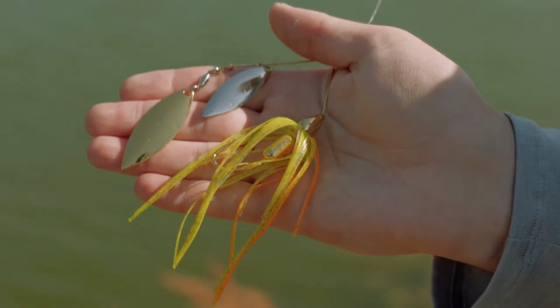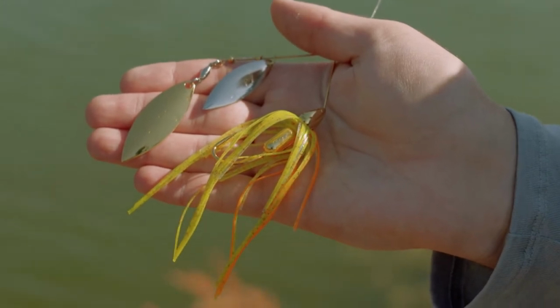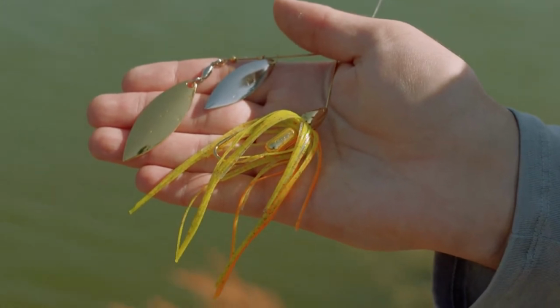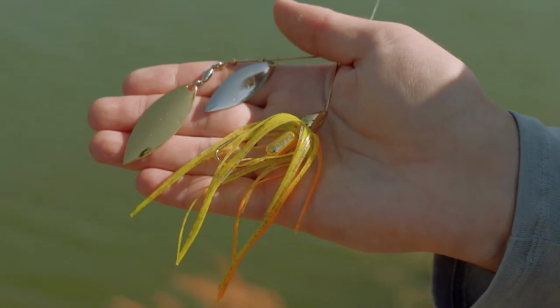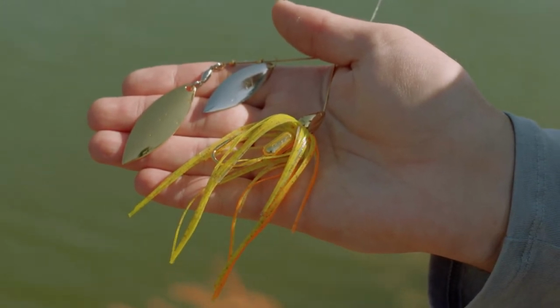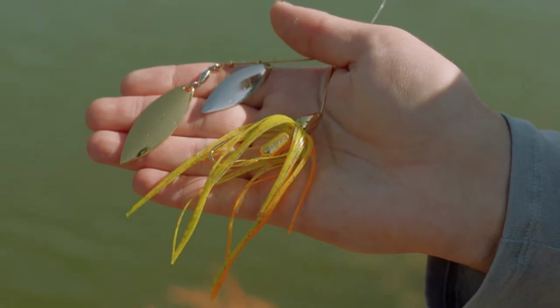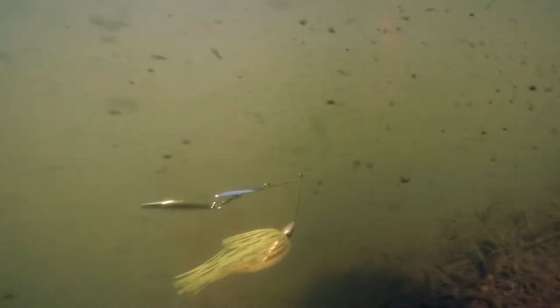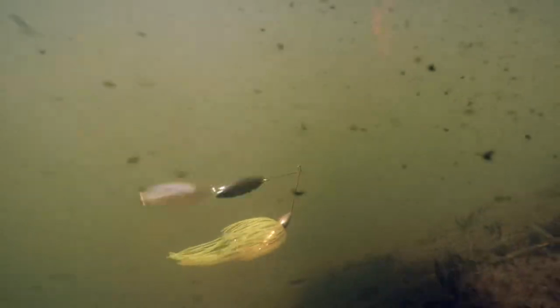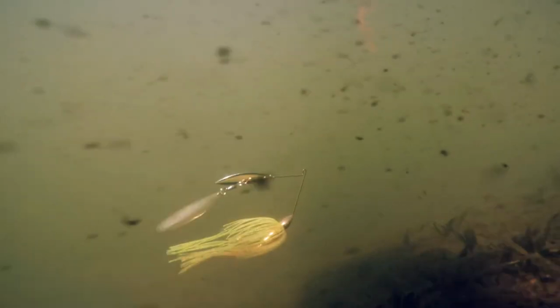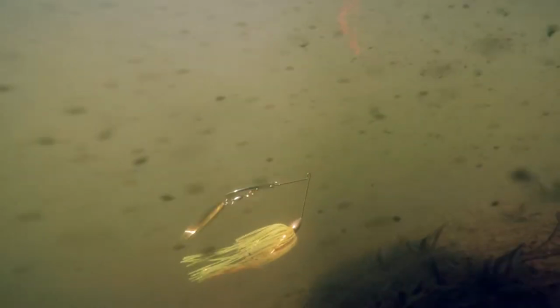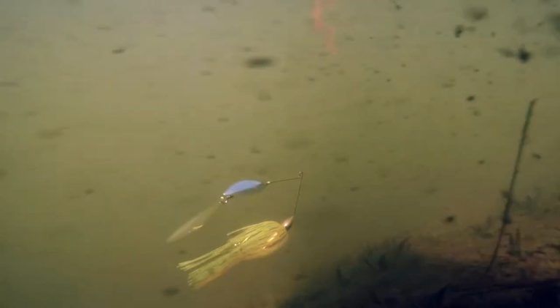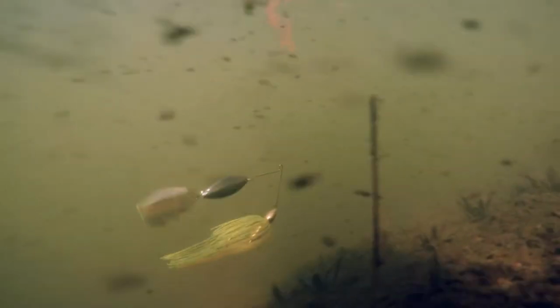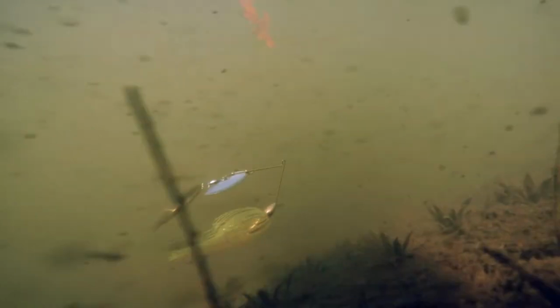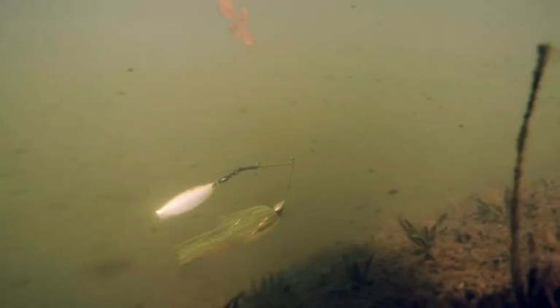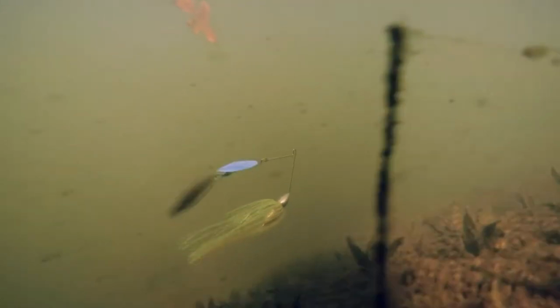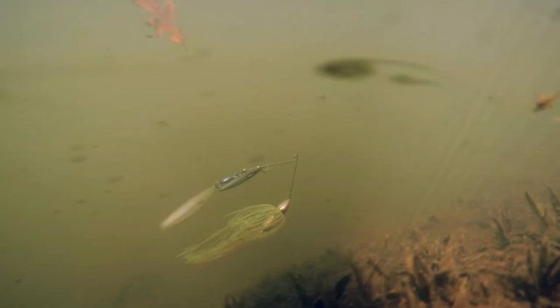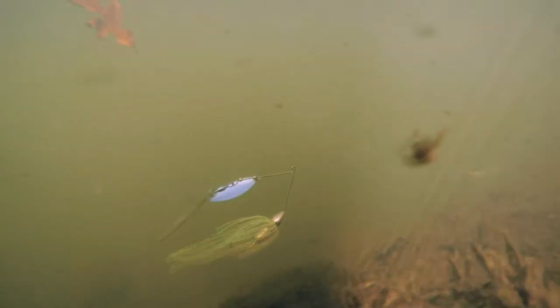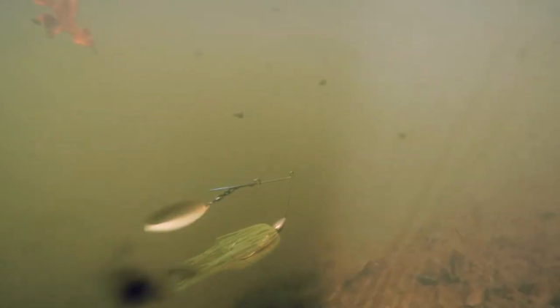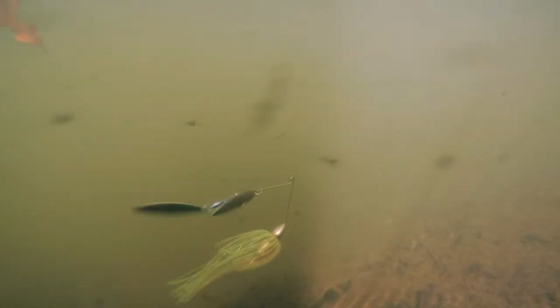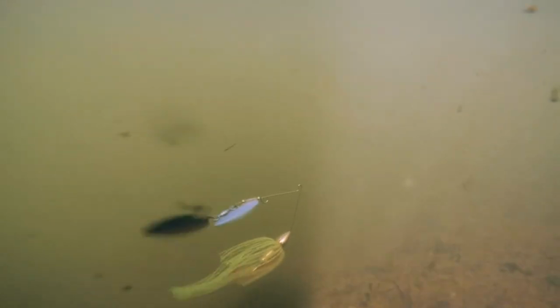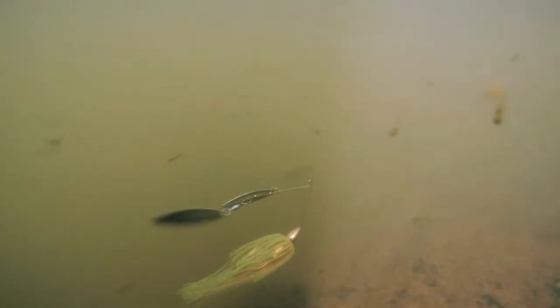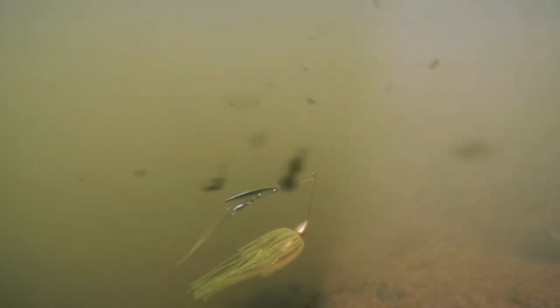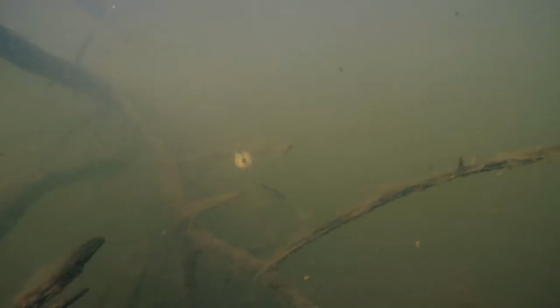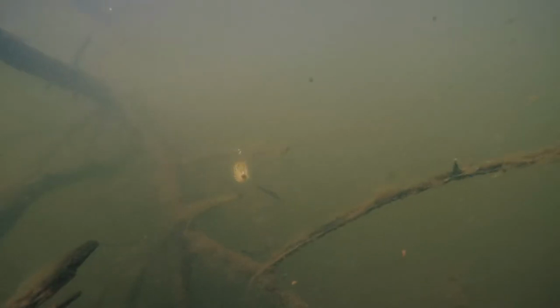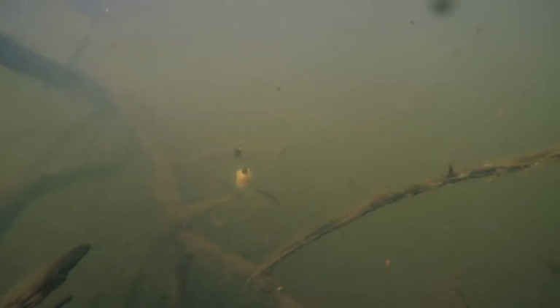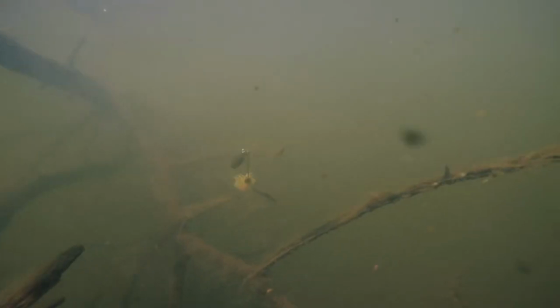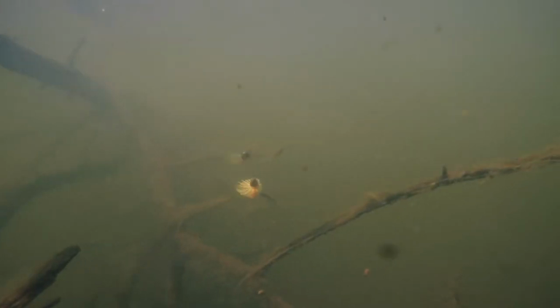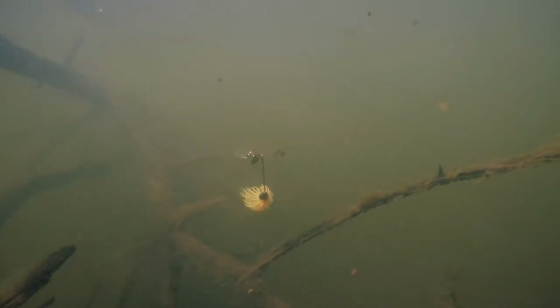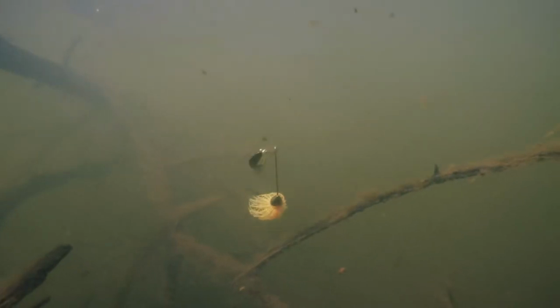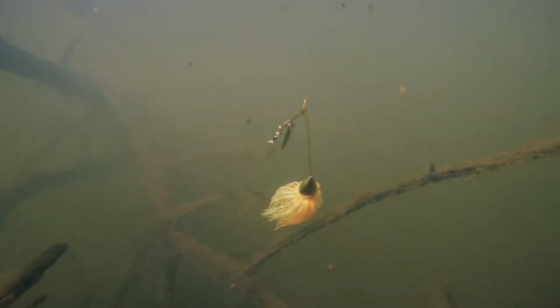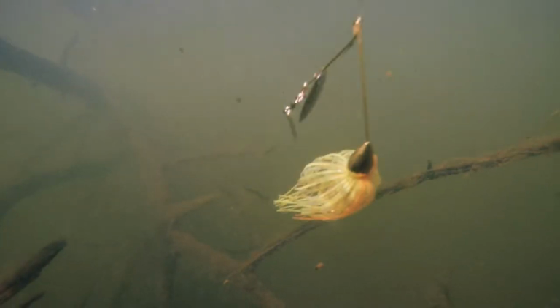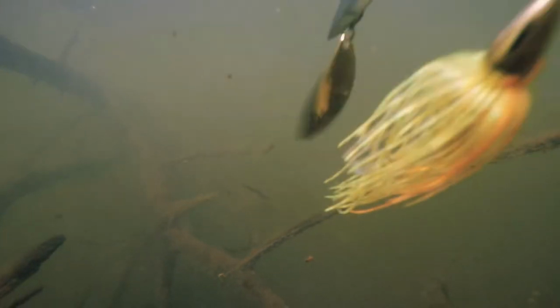As soon as a fish's attention is drawn to this spinnerbait, that's when I want them to see that bright yellow skirt — and that's when they're going to go after it.